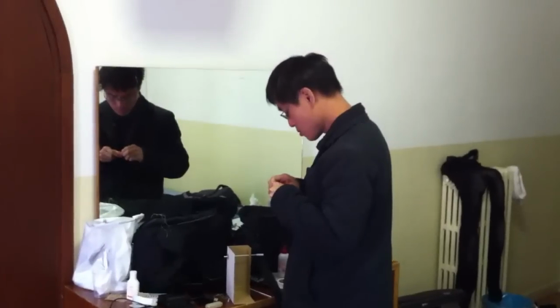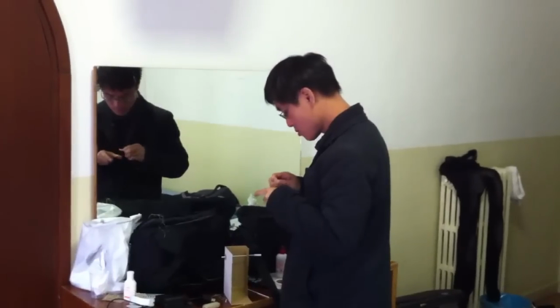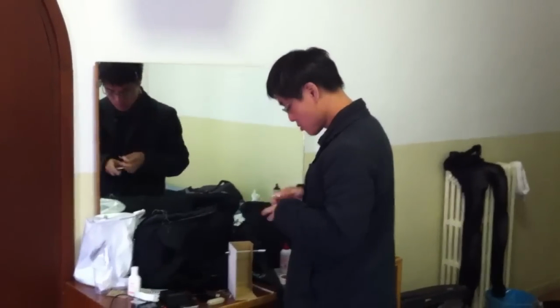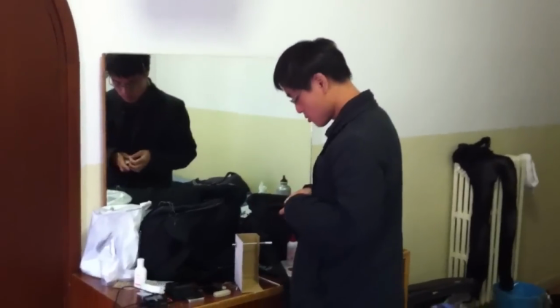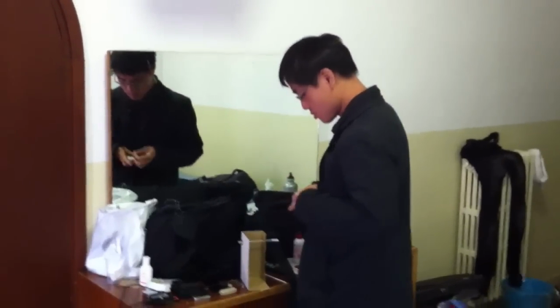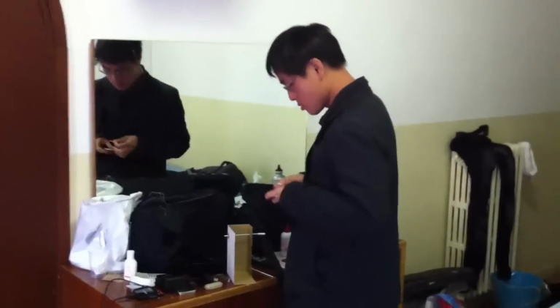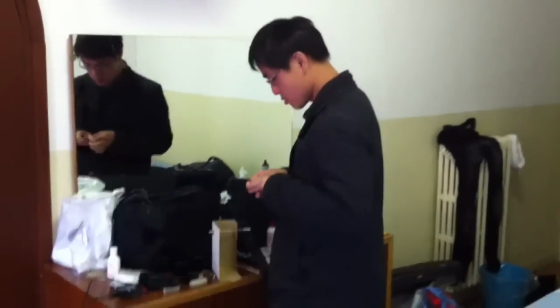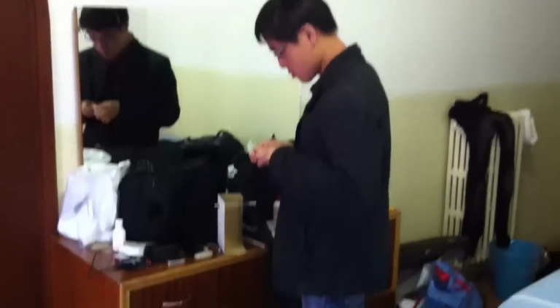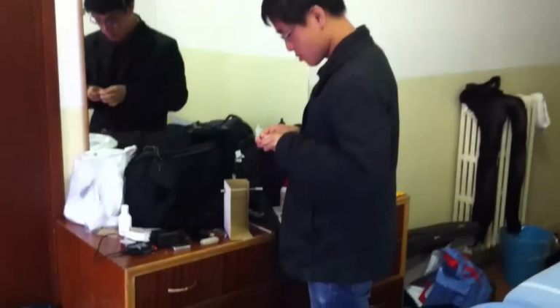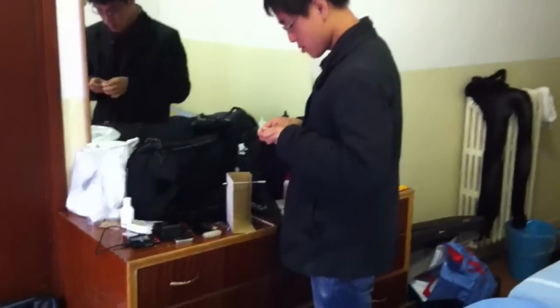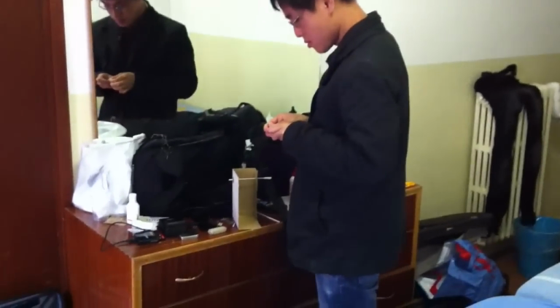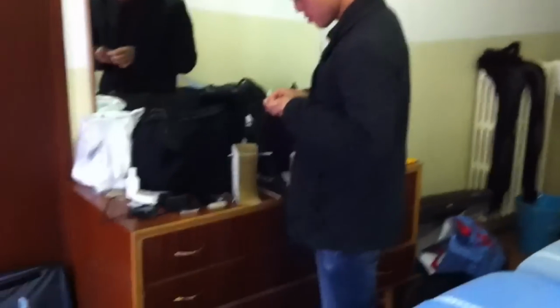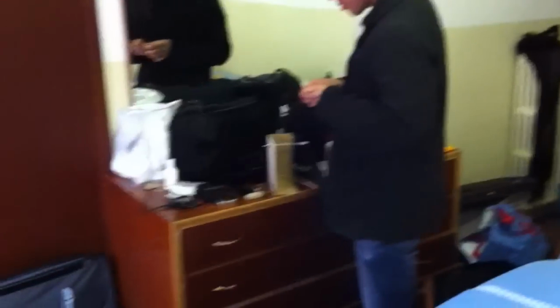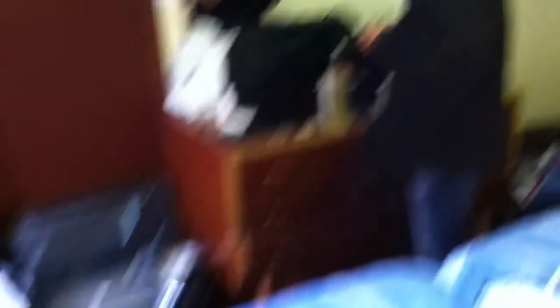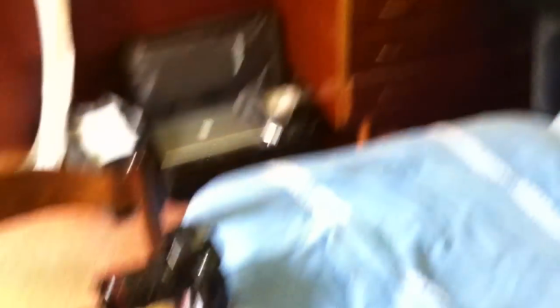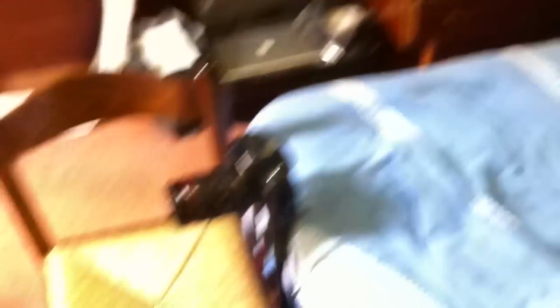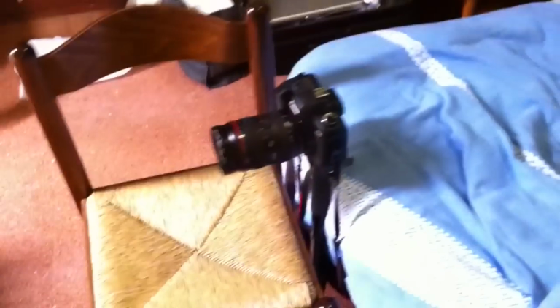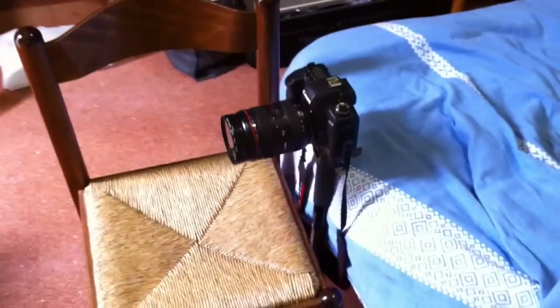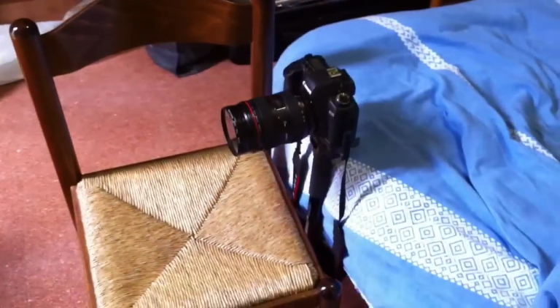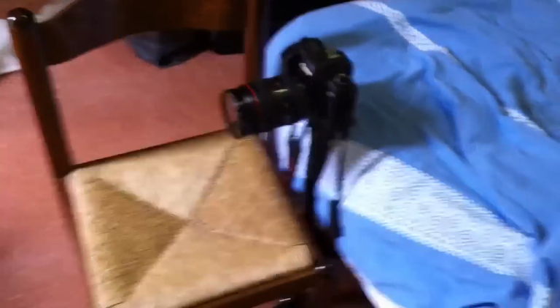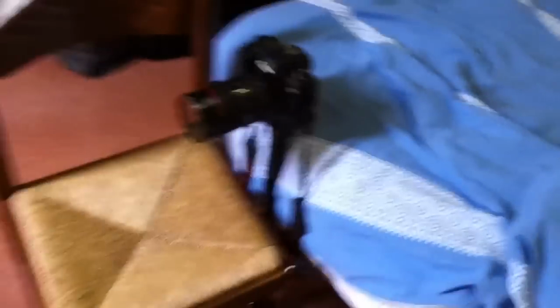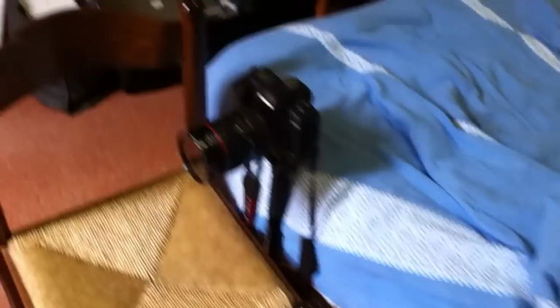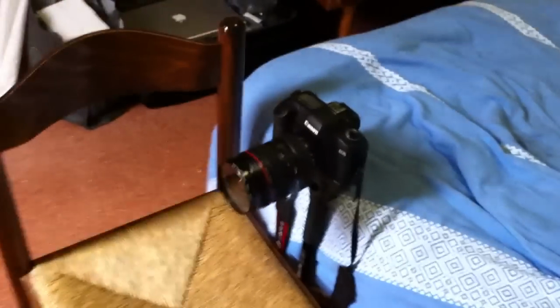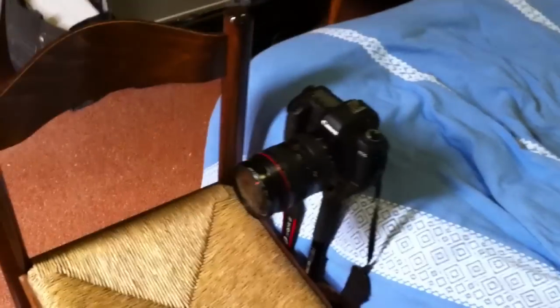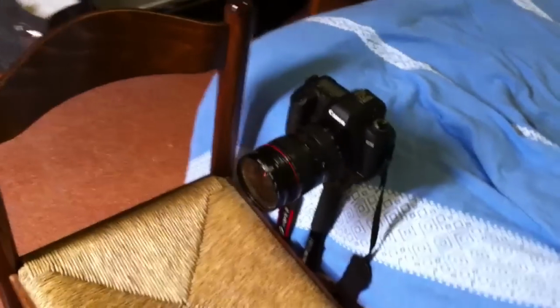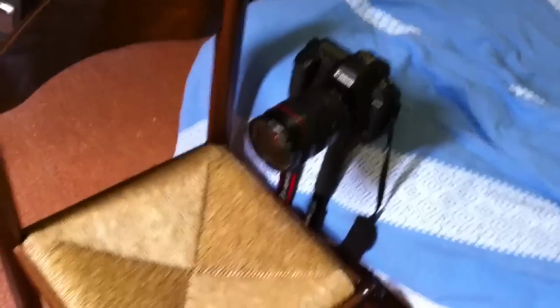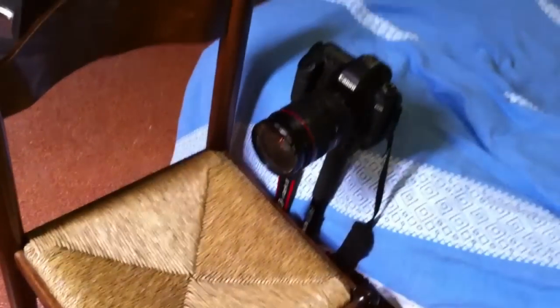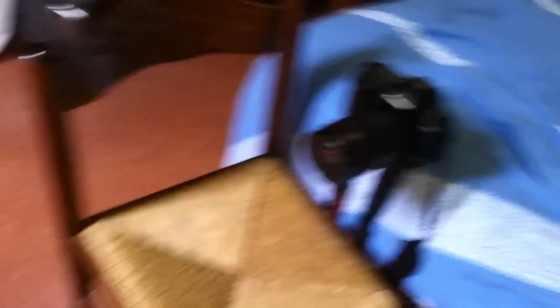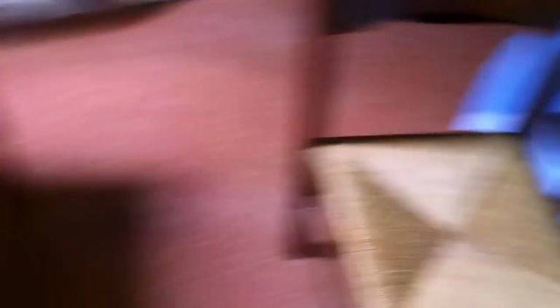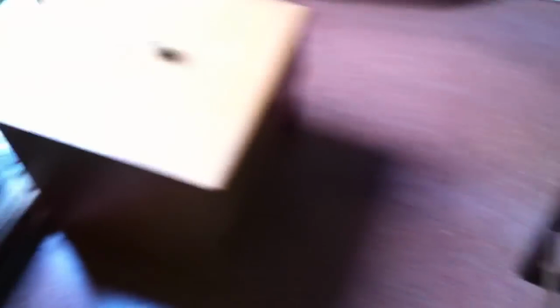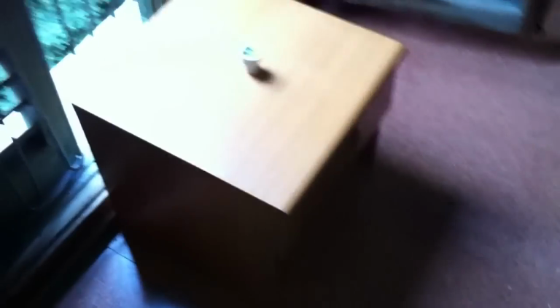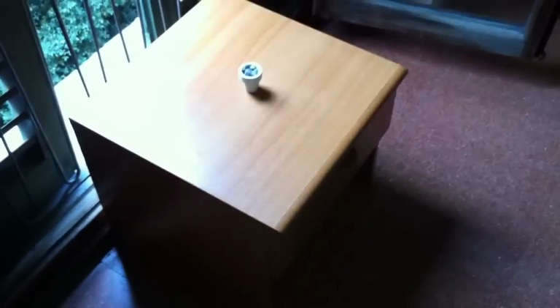We're about to shoot right now. We're setting up some of the pieces. Here's our very complicated camera rig.